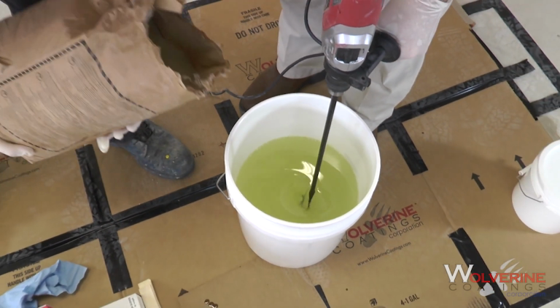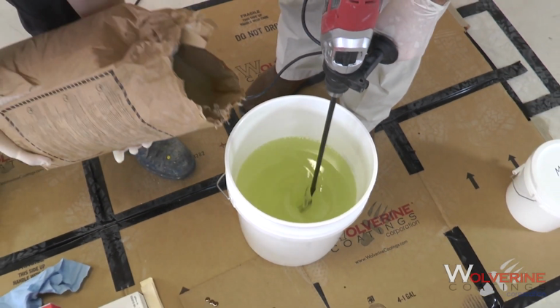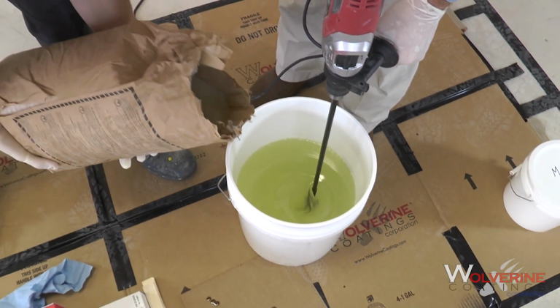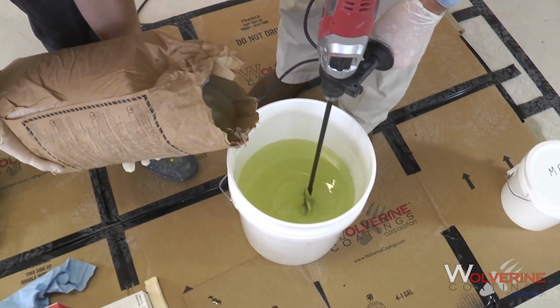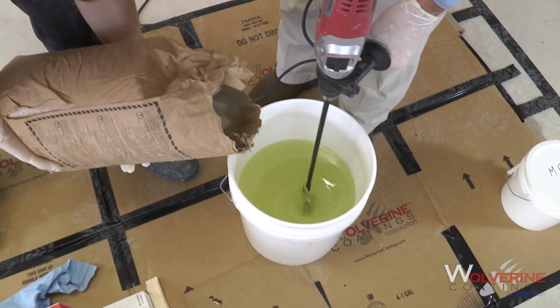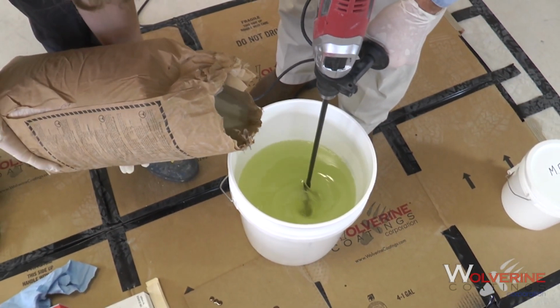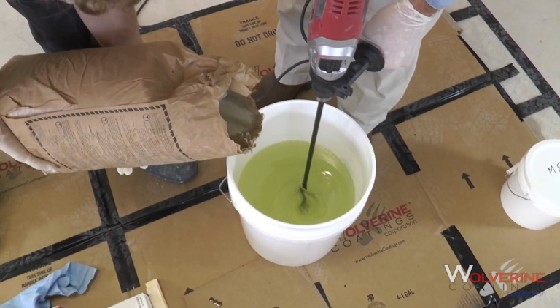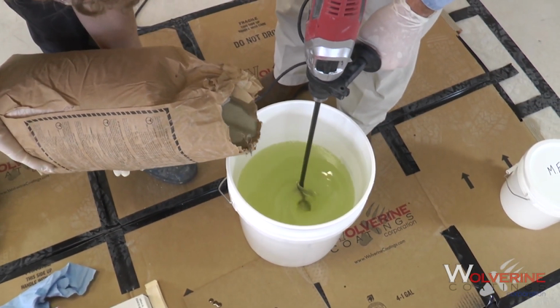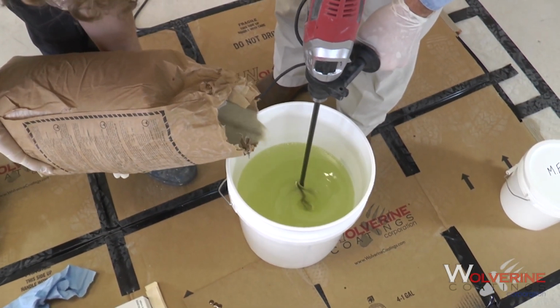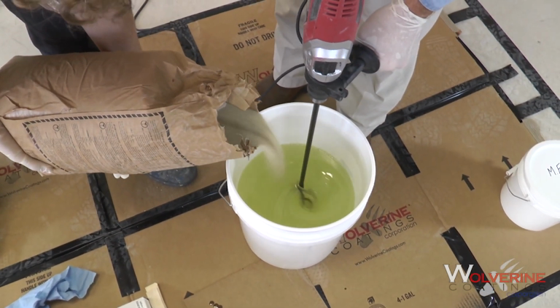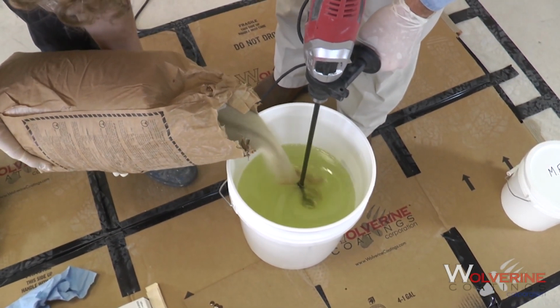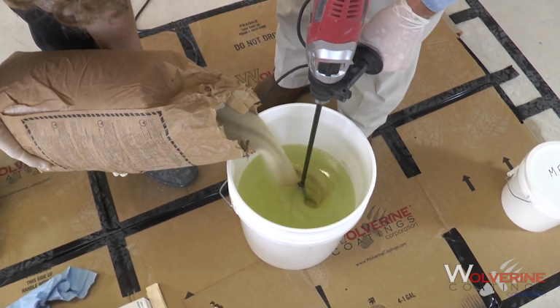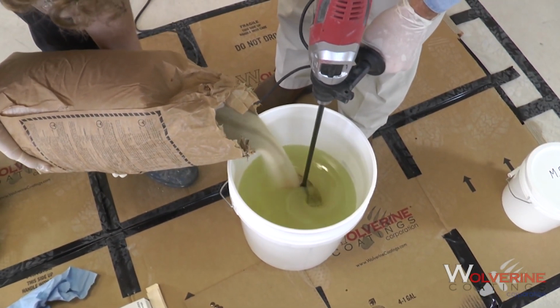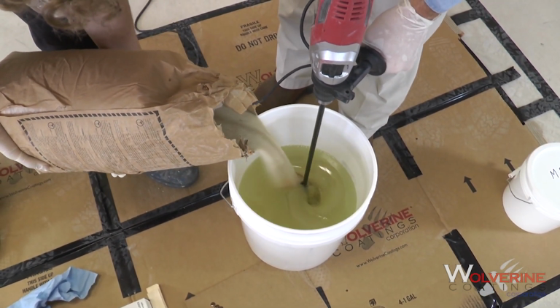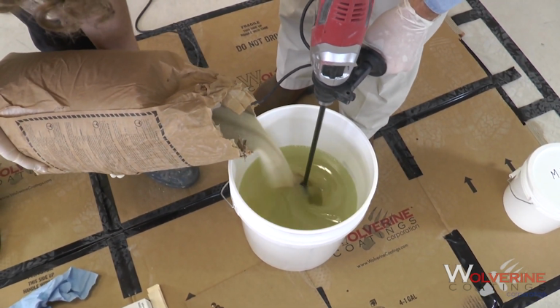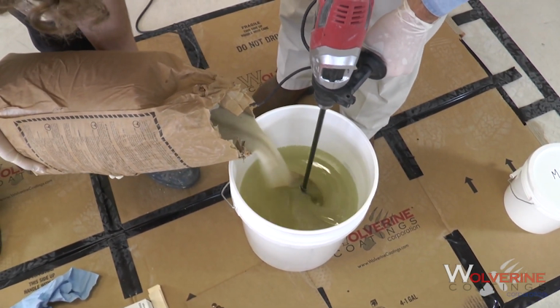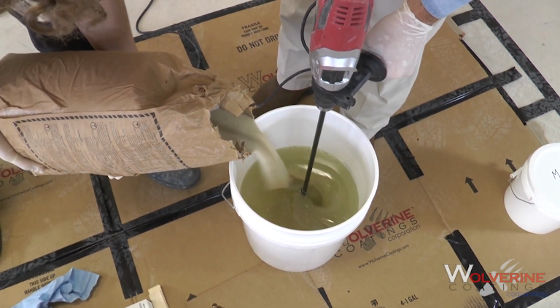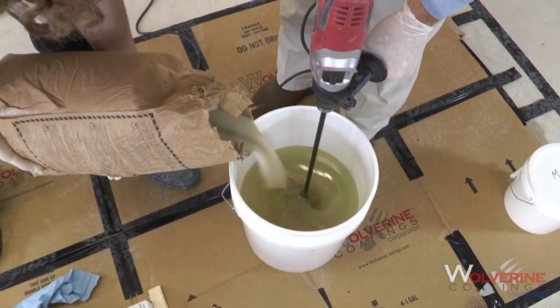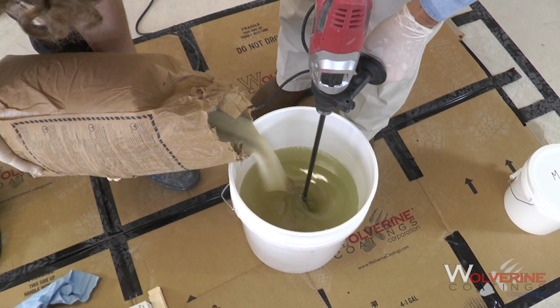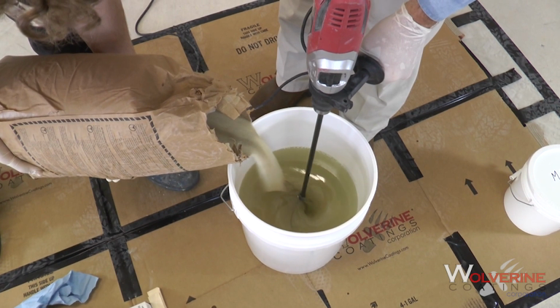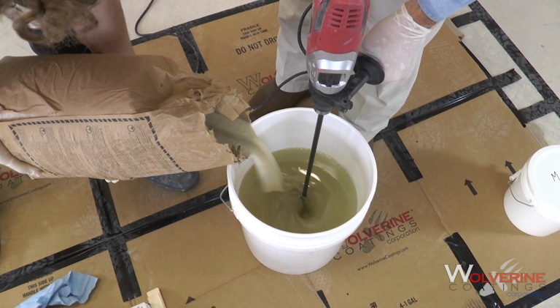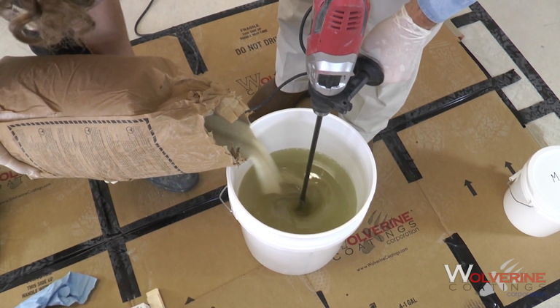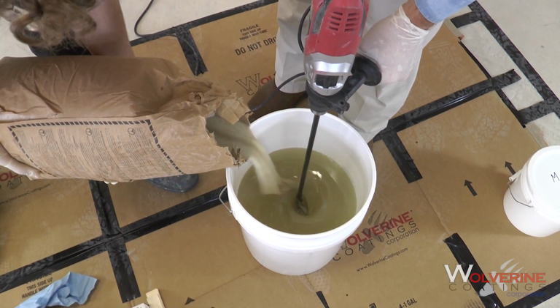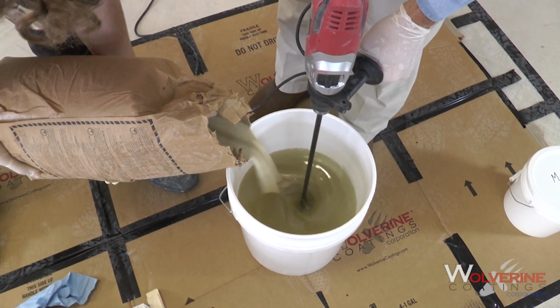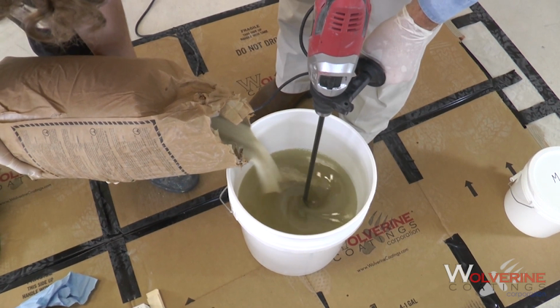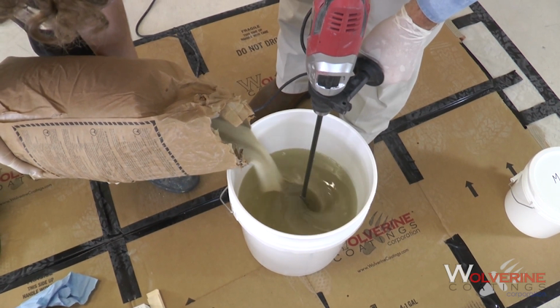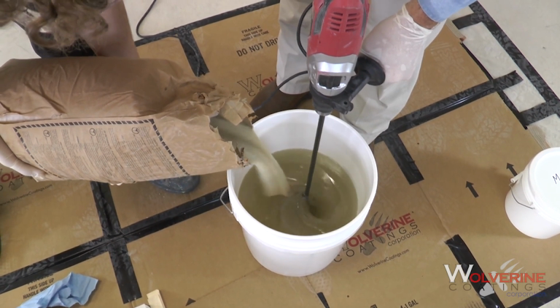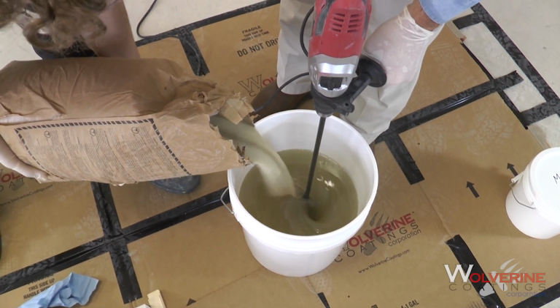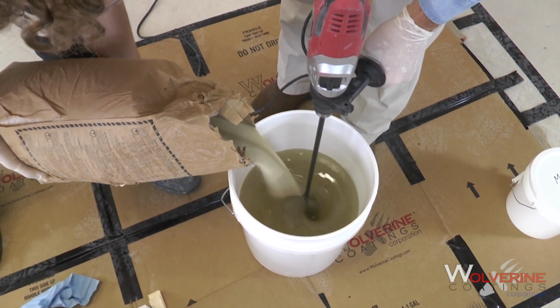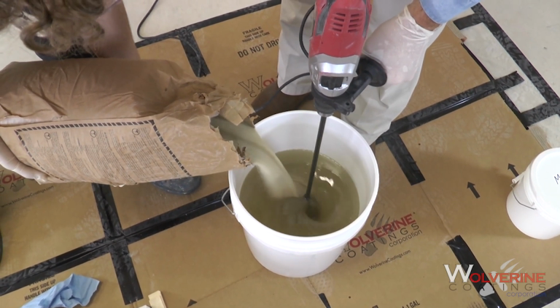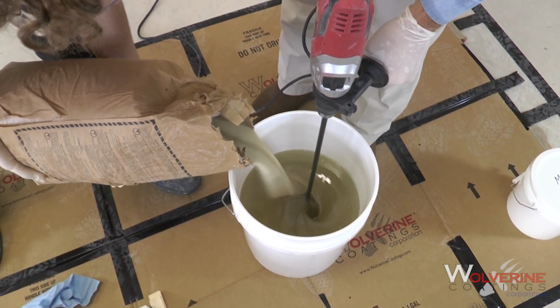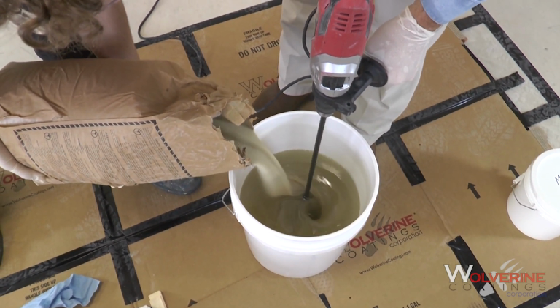Once thoroughly mixed, add additional materials as necessary, such as pigments, aggregates, or fillers.